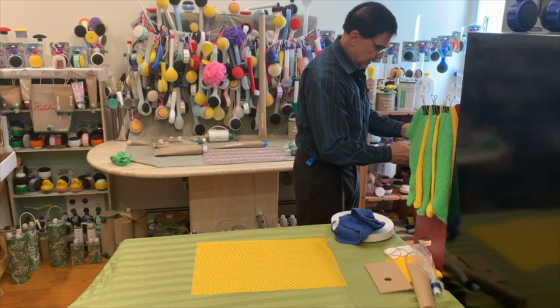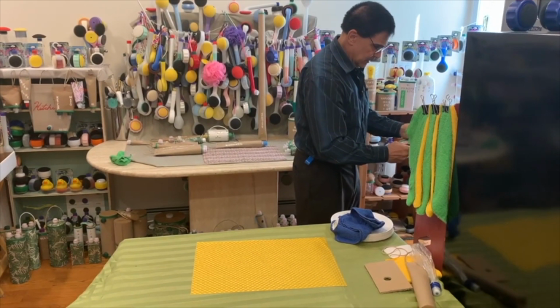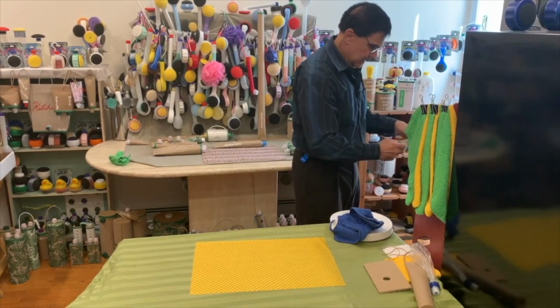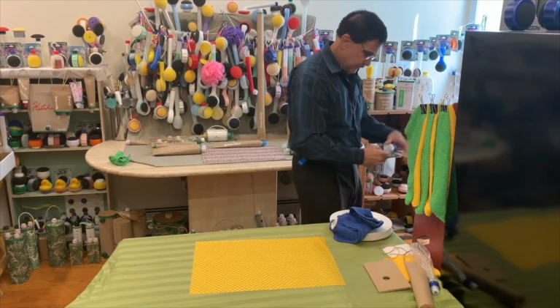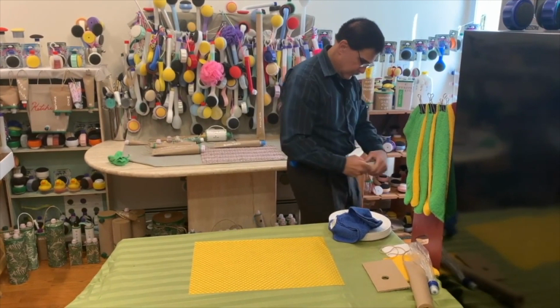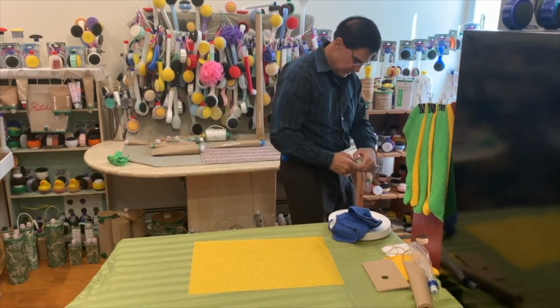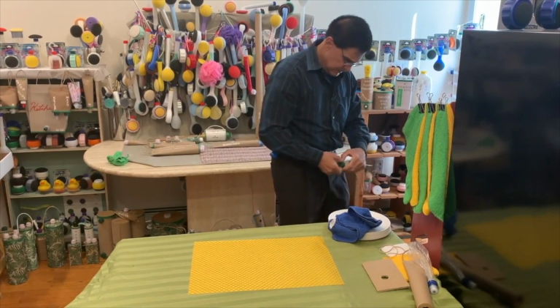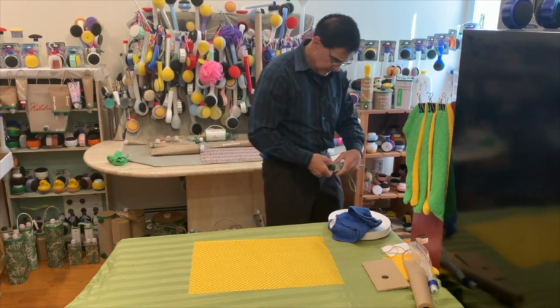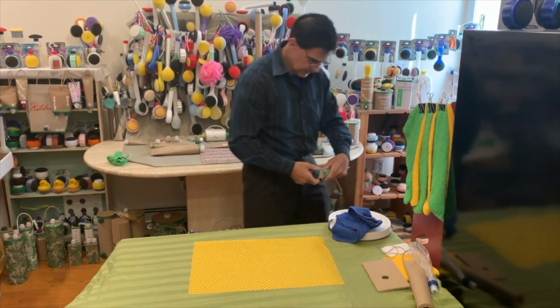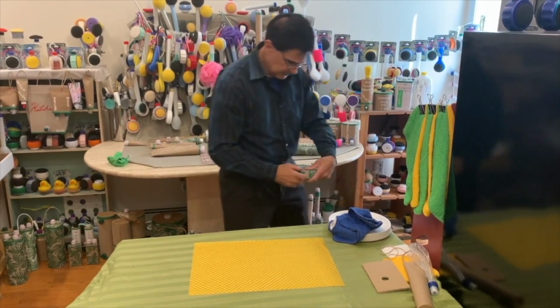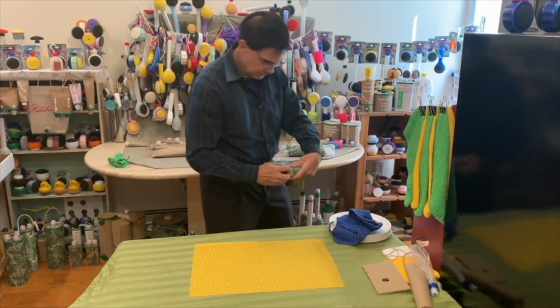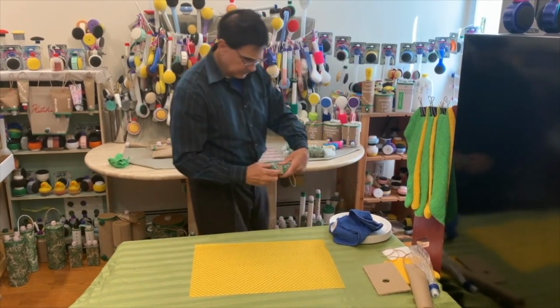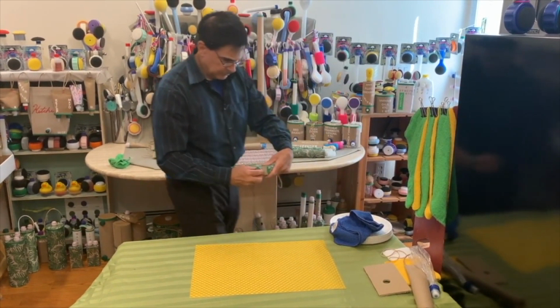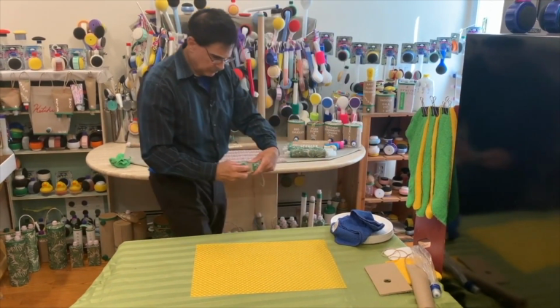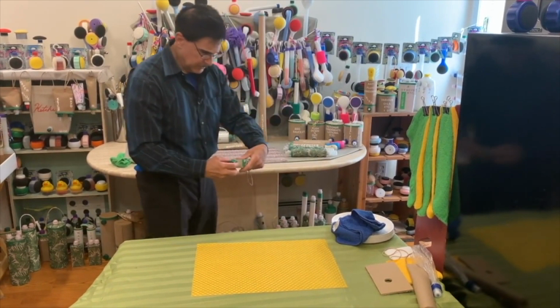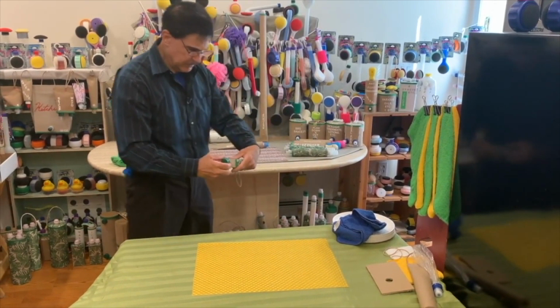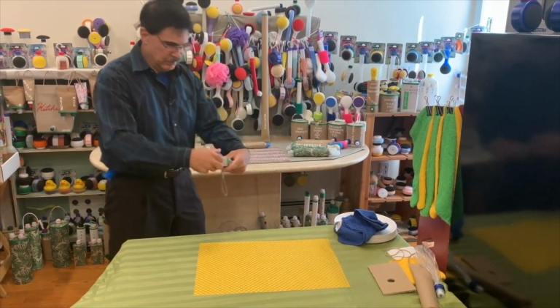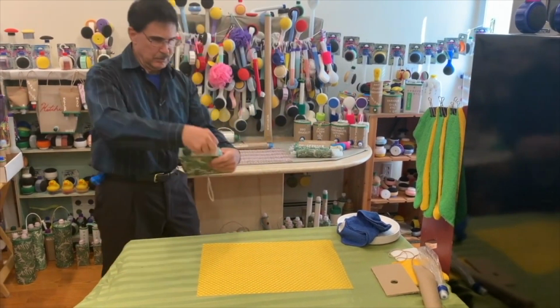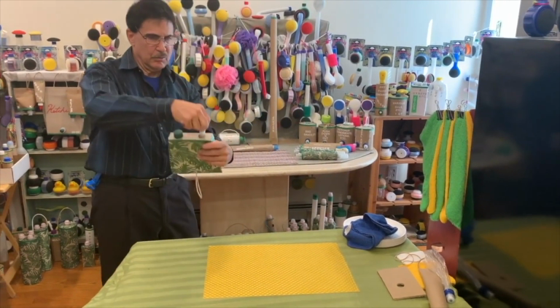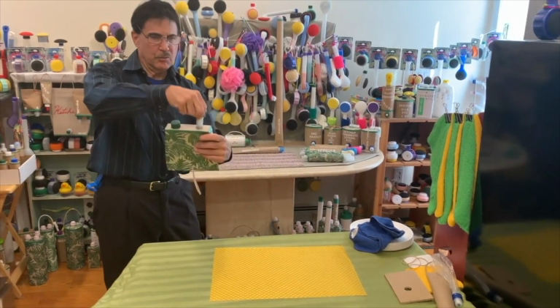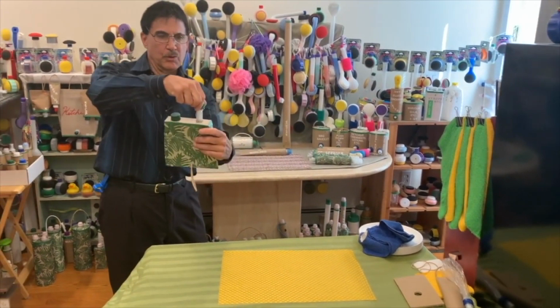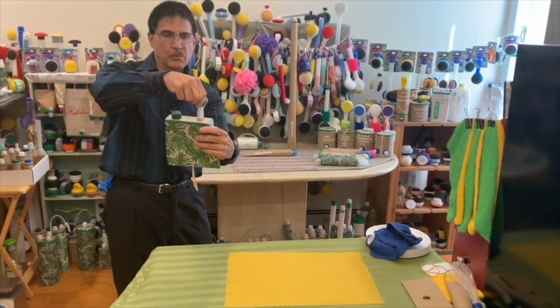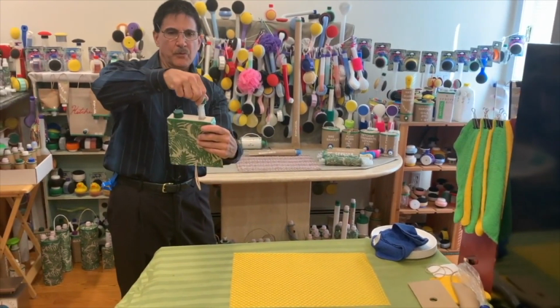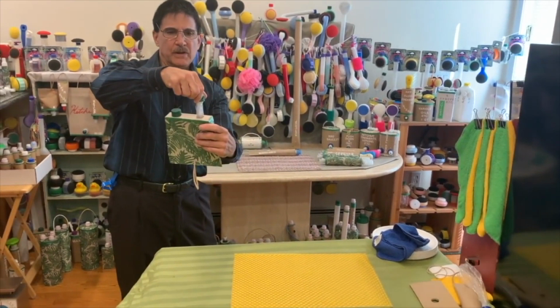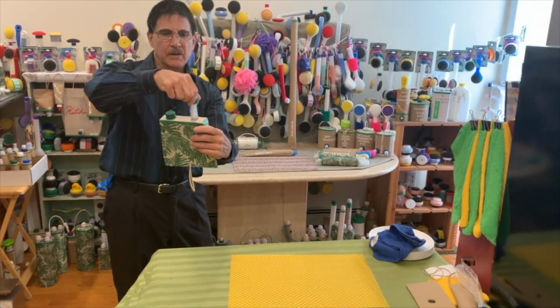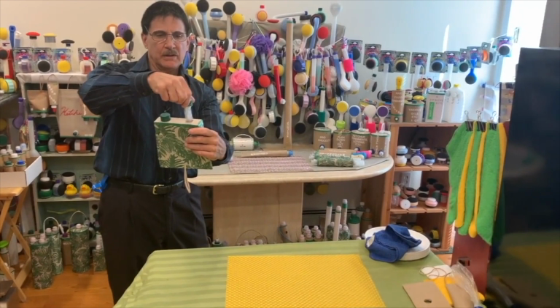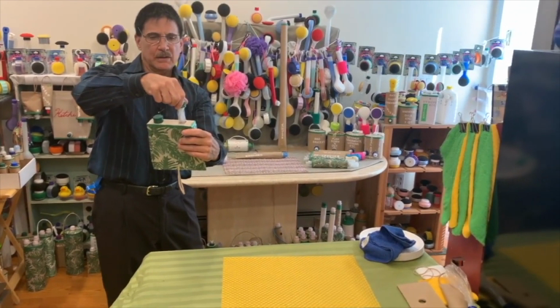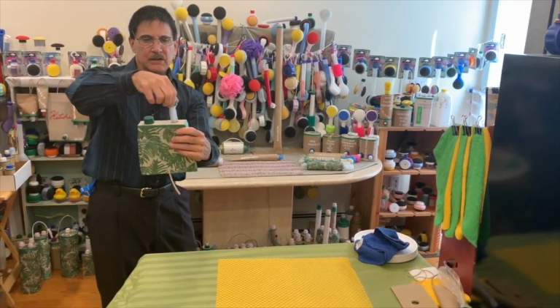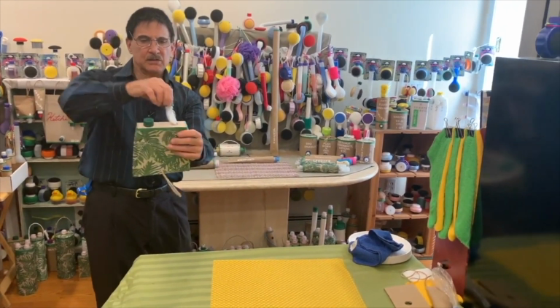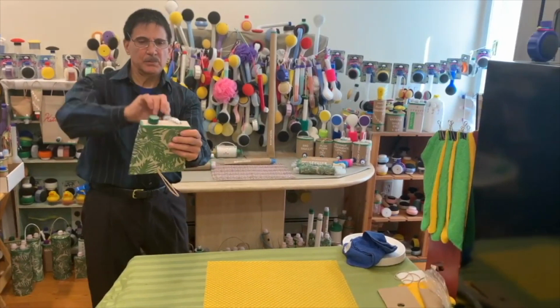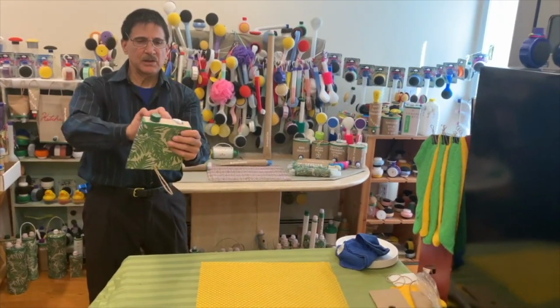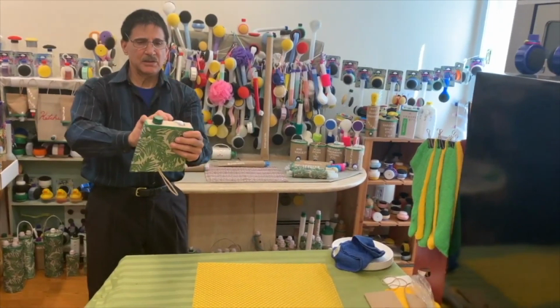If you were done, you could unscrew it and remove it. That's how simple it is.